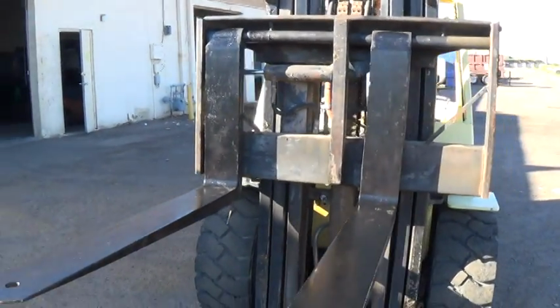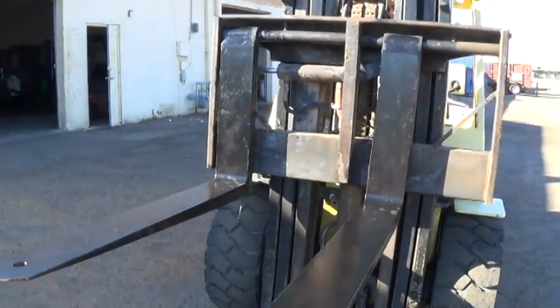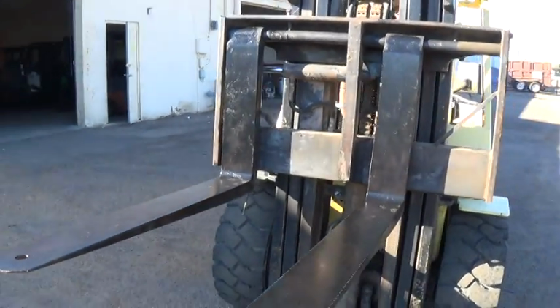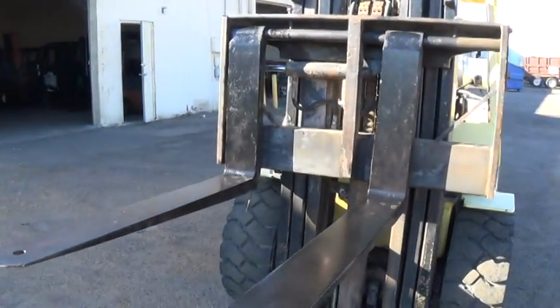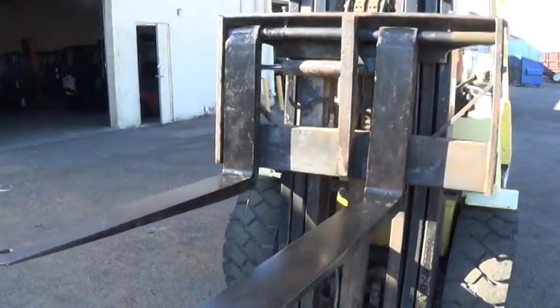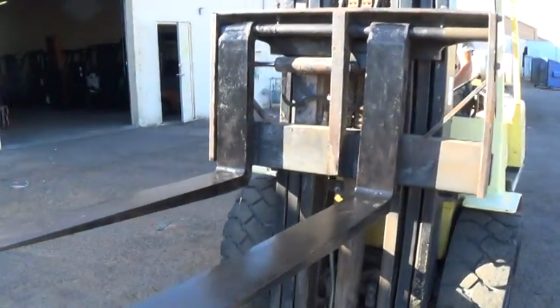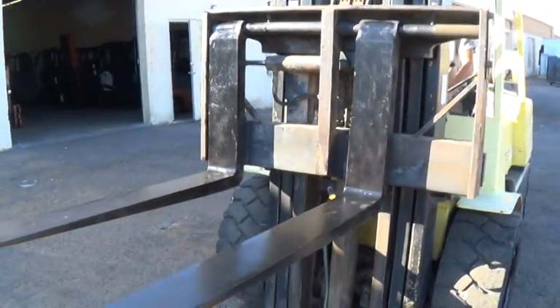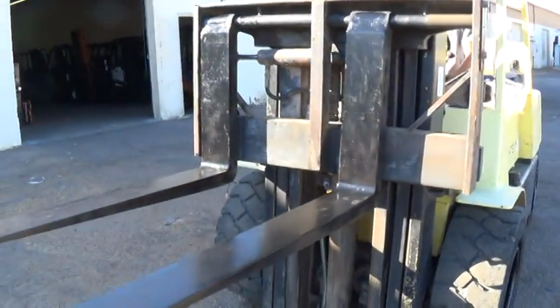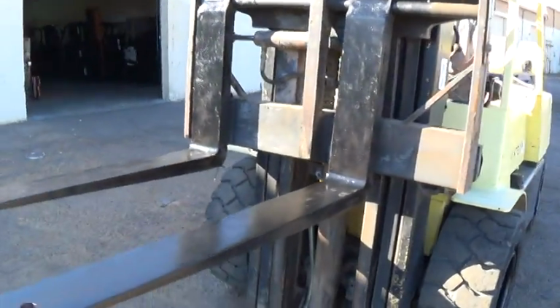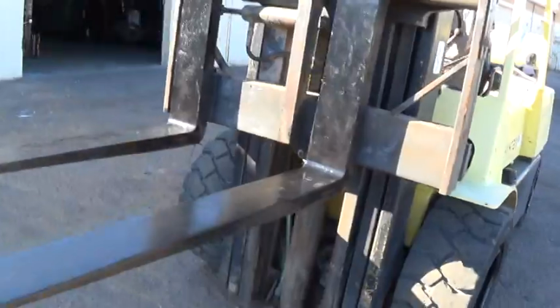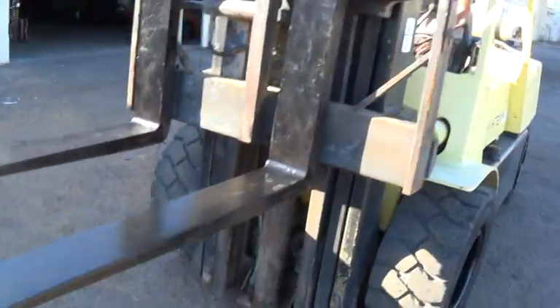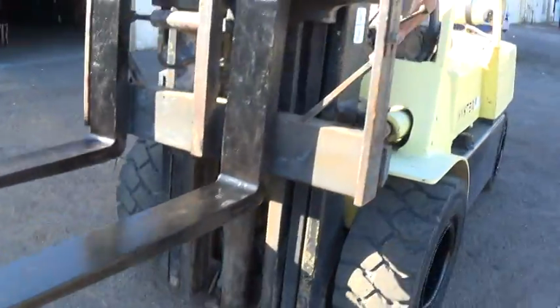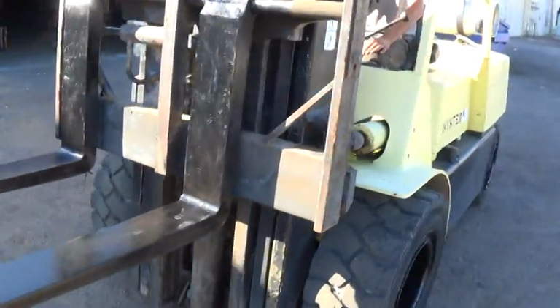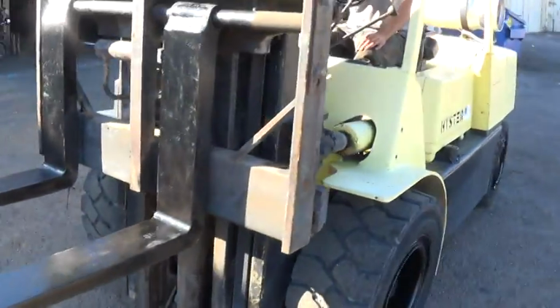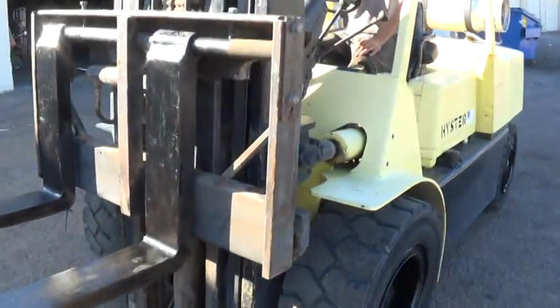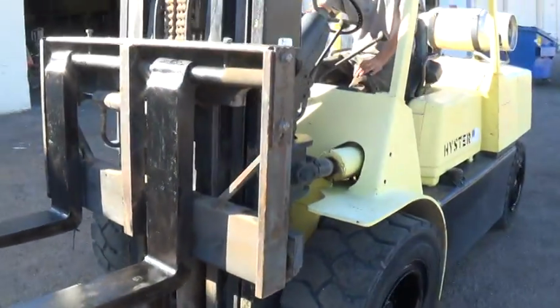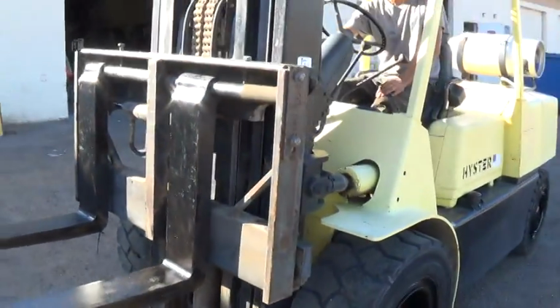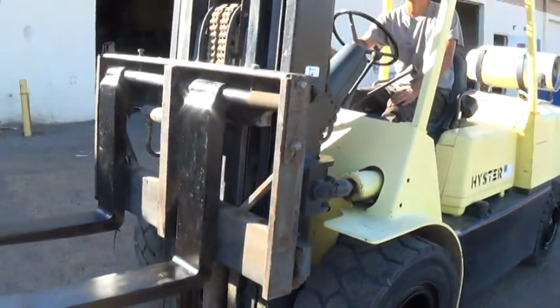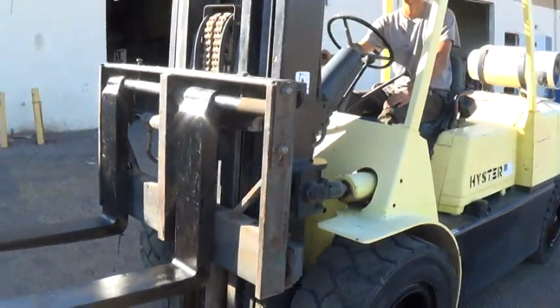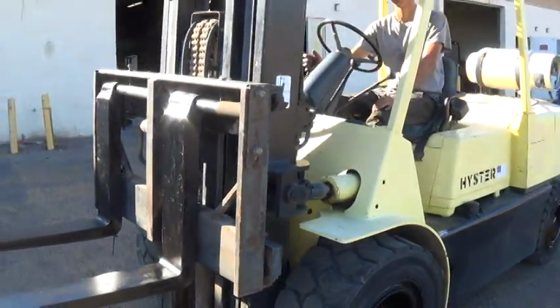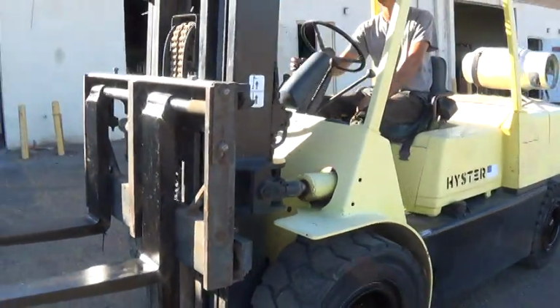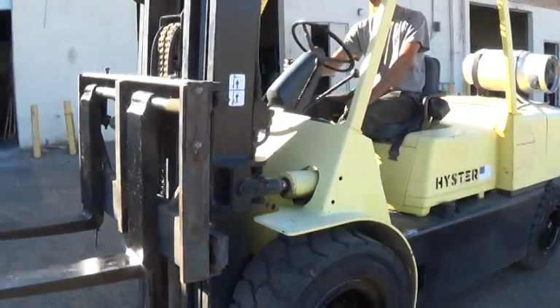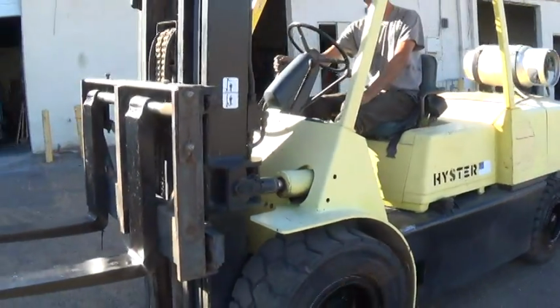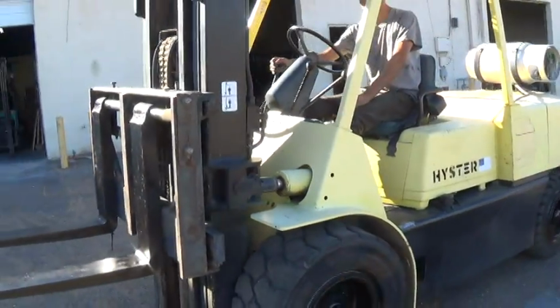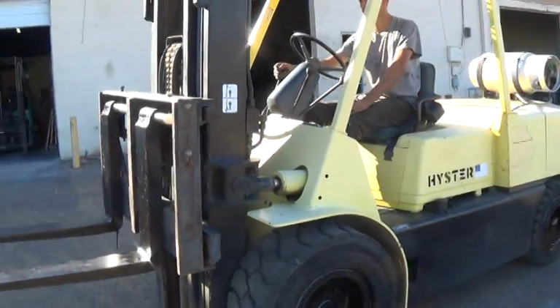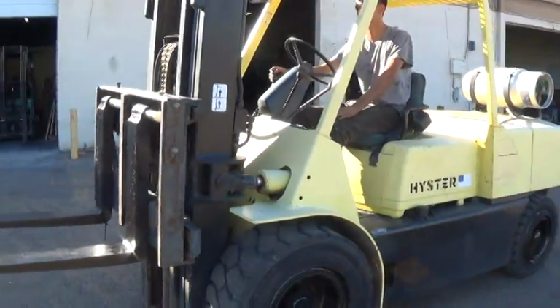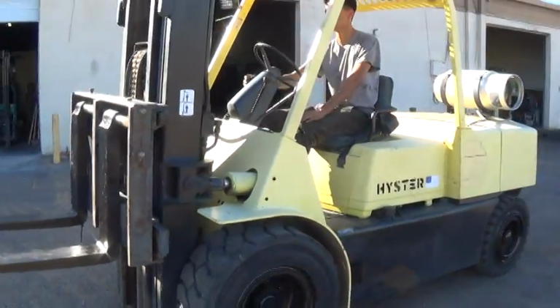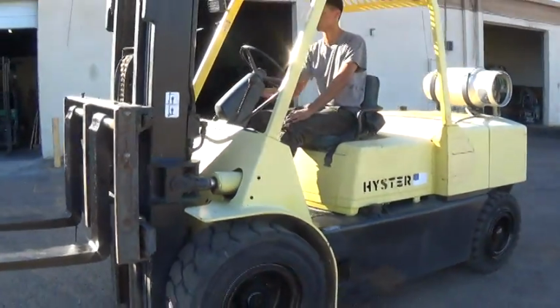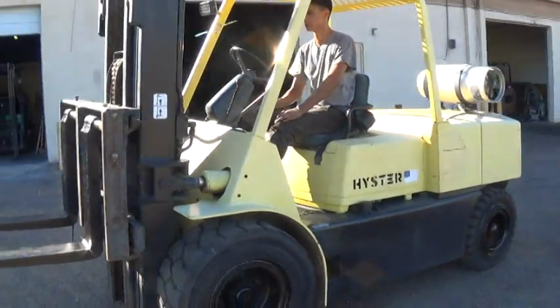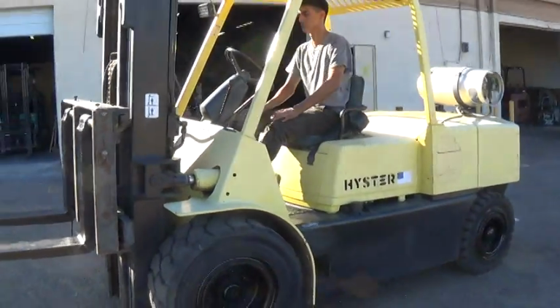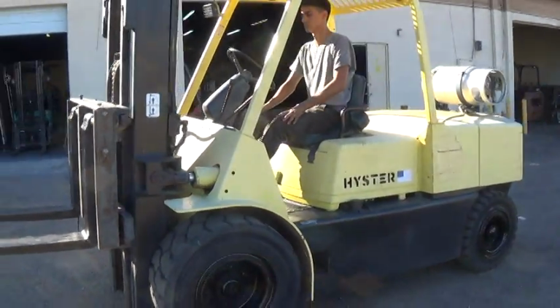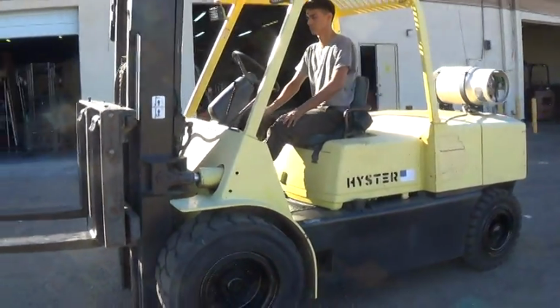This unit runs on propane, is mechanic inspected and approved, and is ready to work.